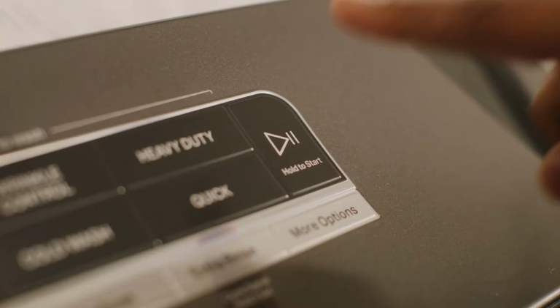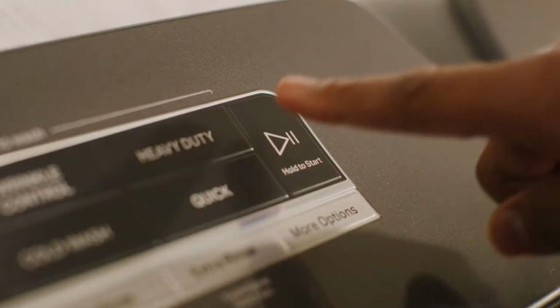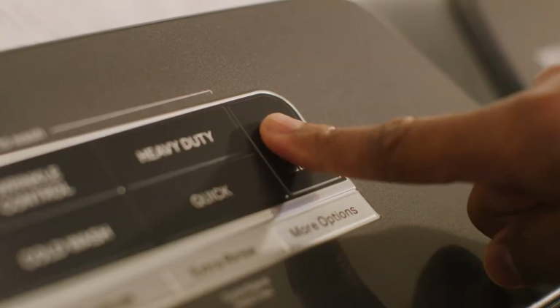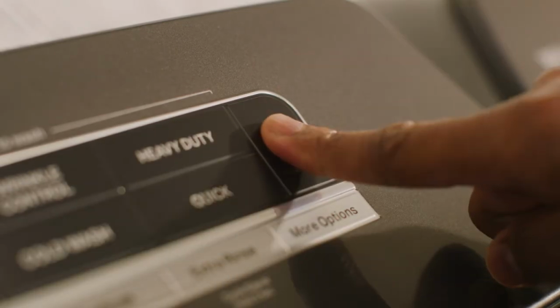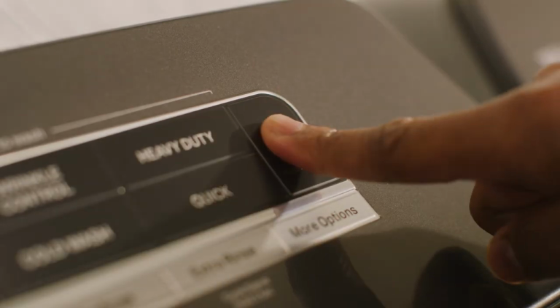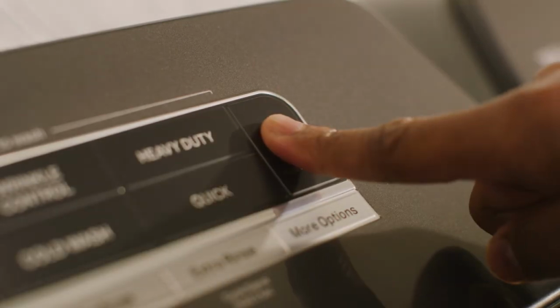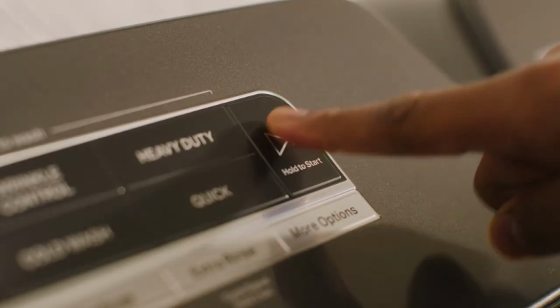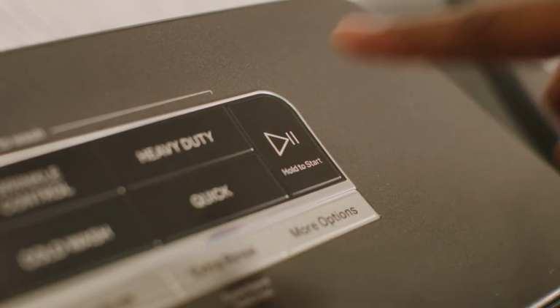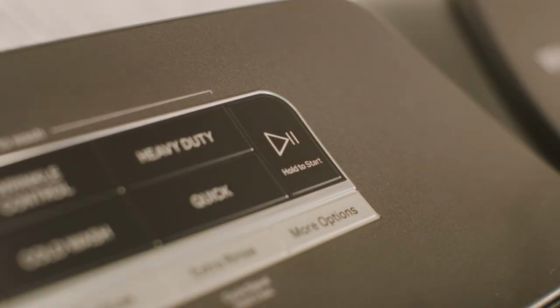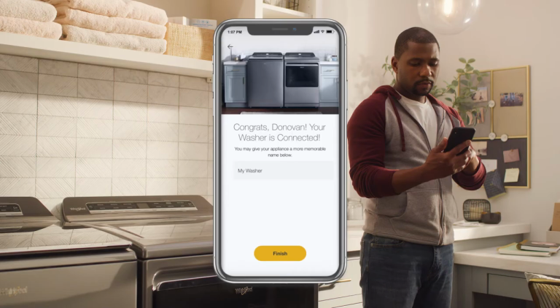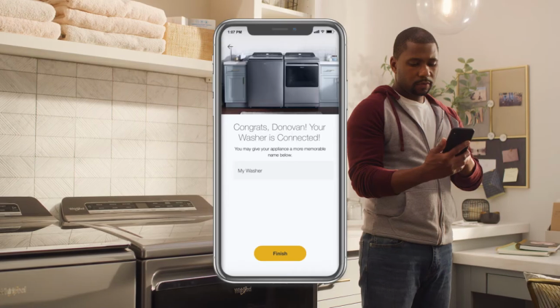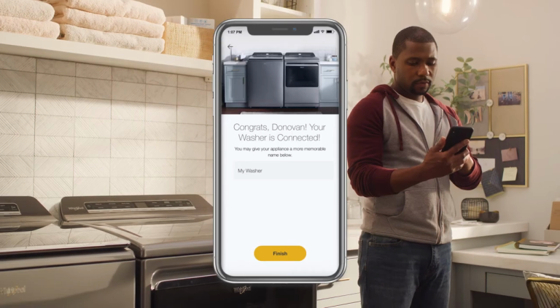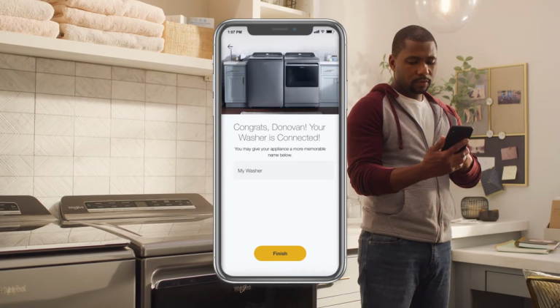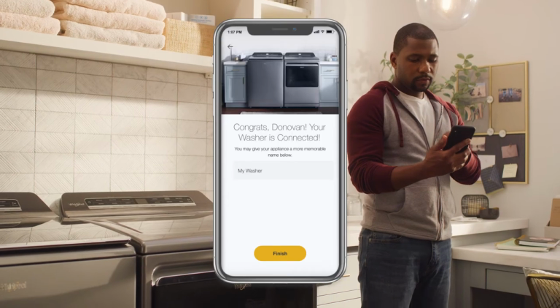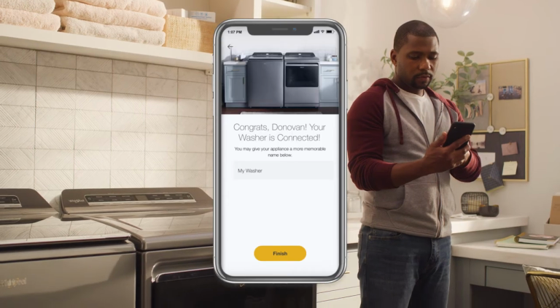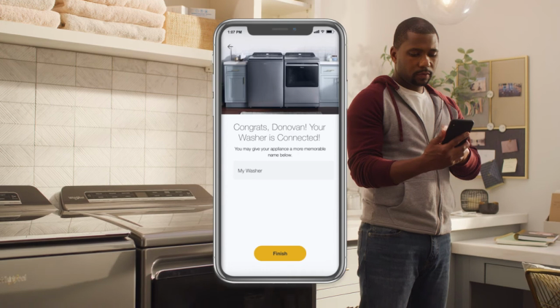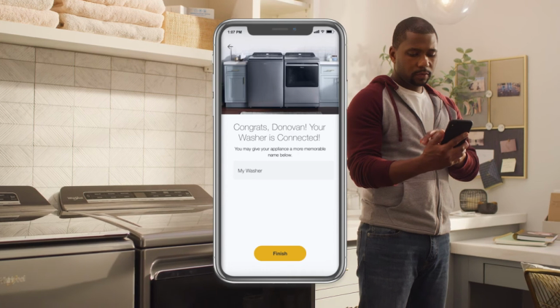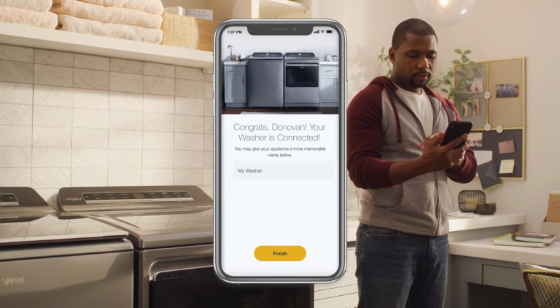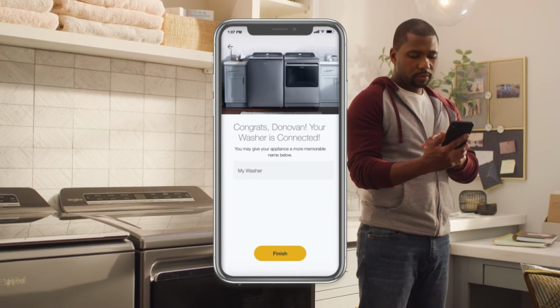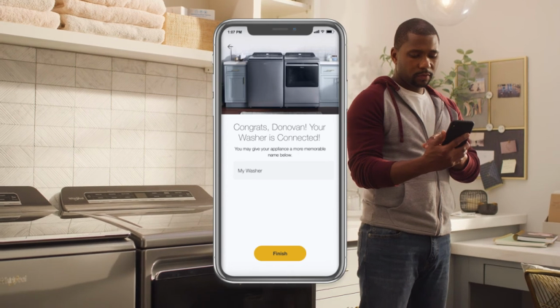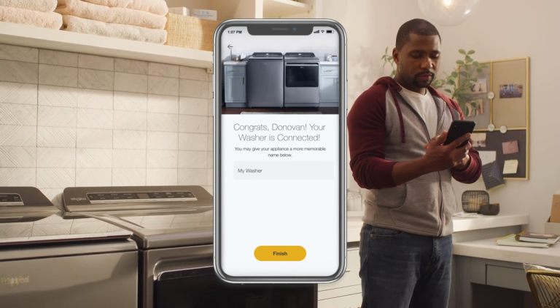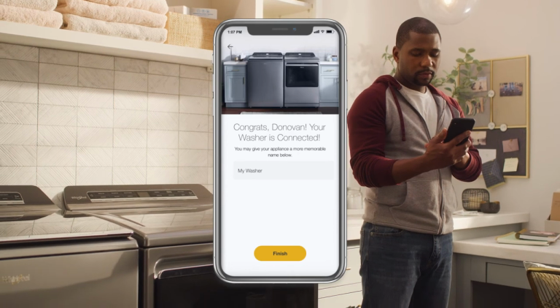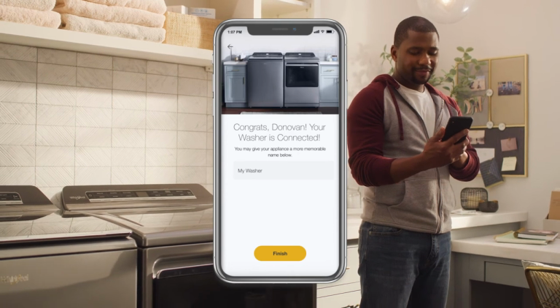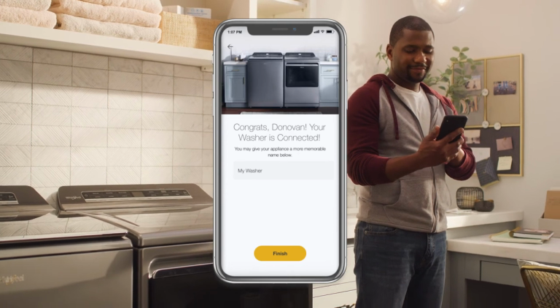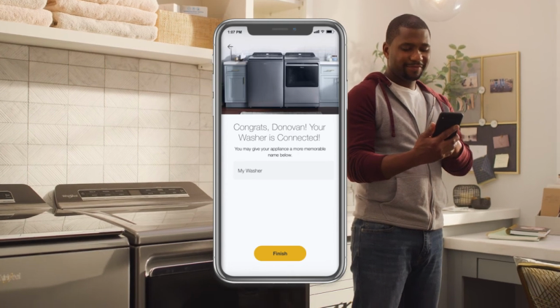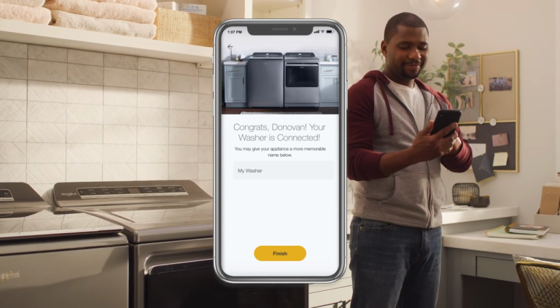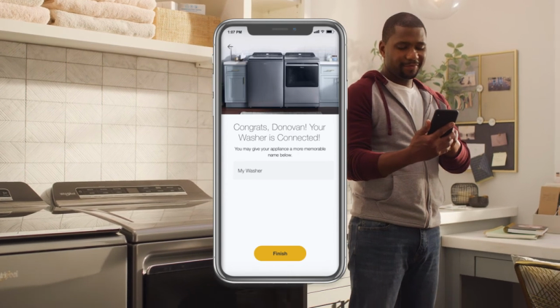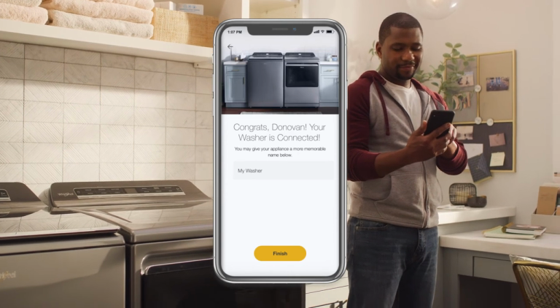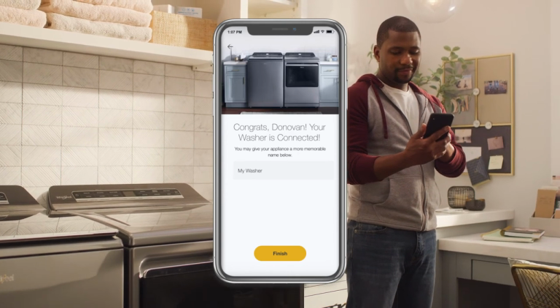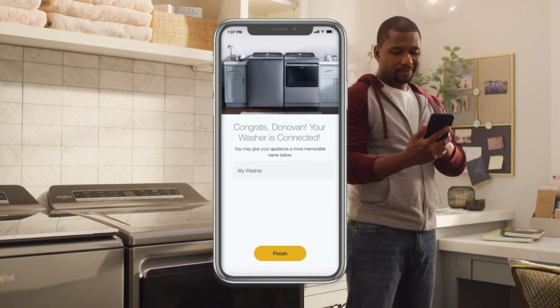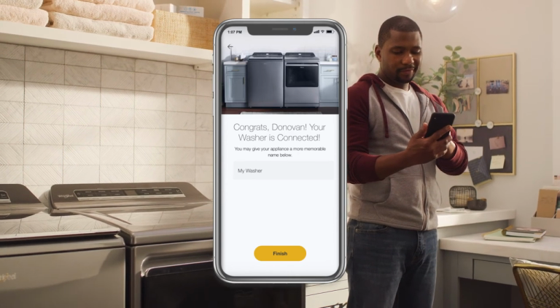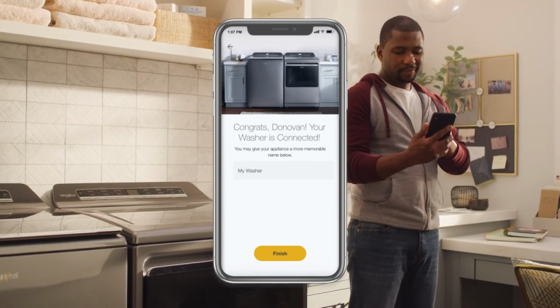Press Start on the appliance, then return to the app, name your appliance, and finish connecting.